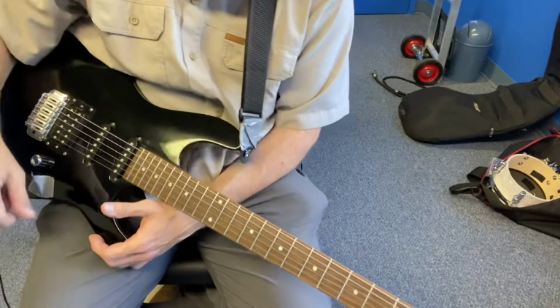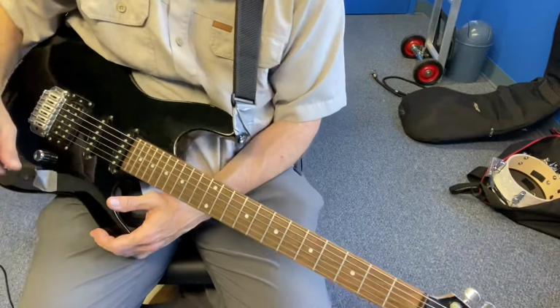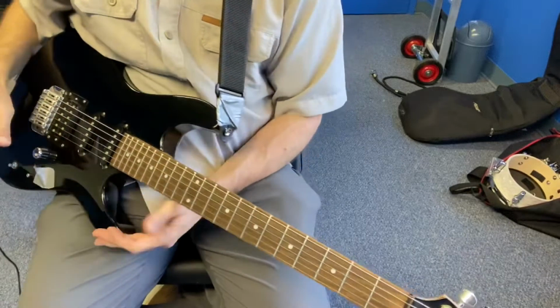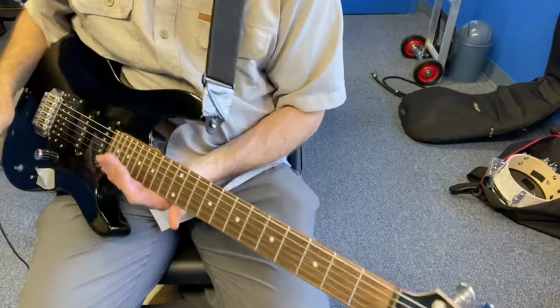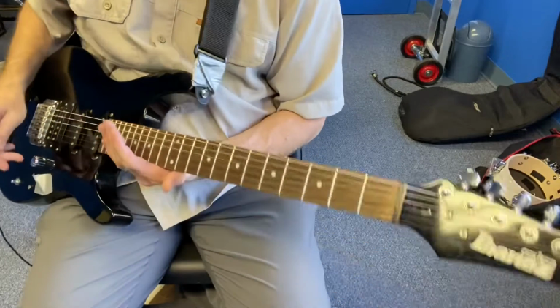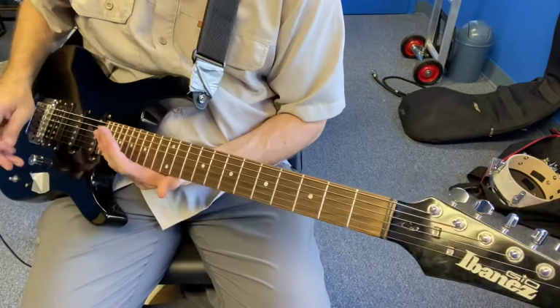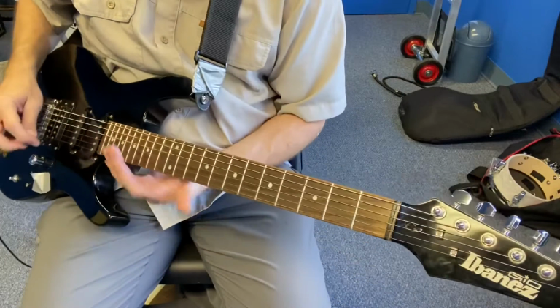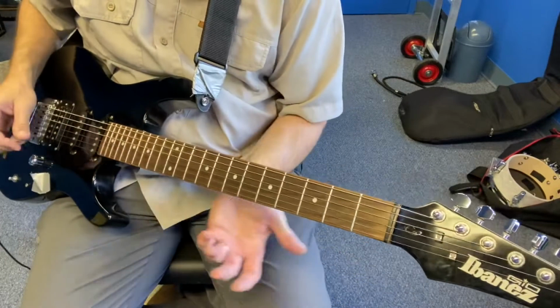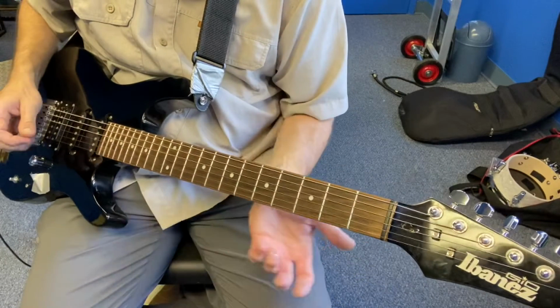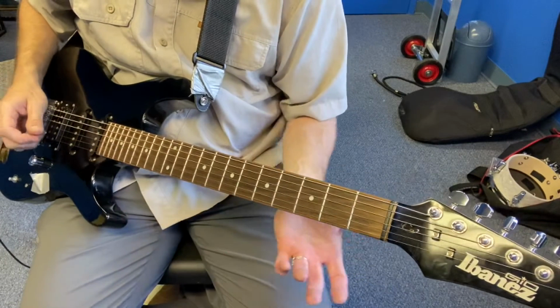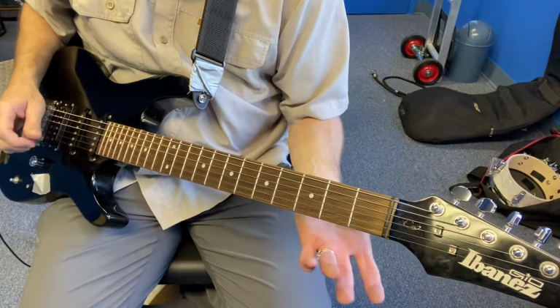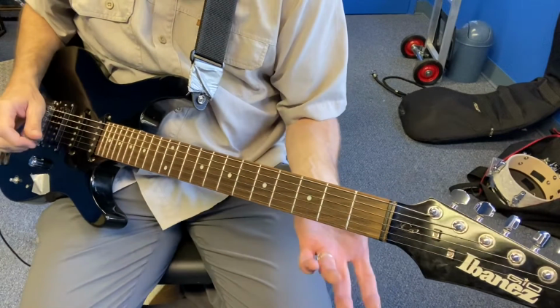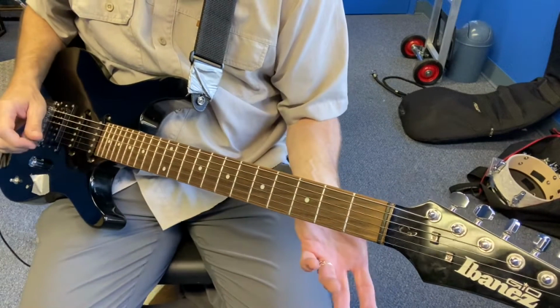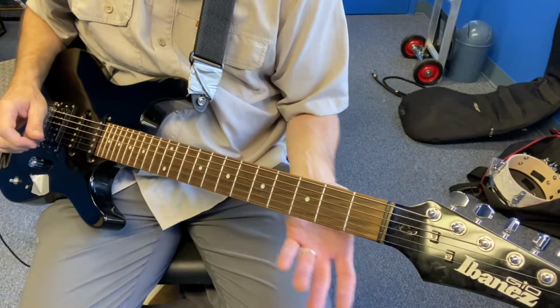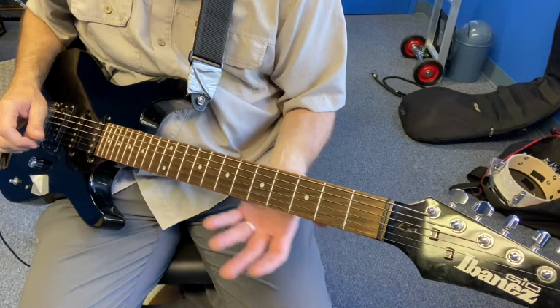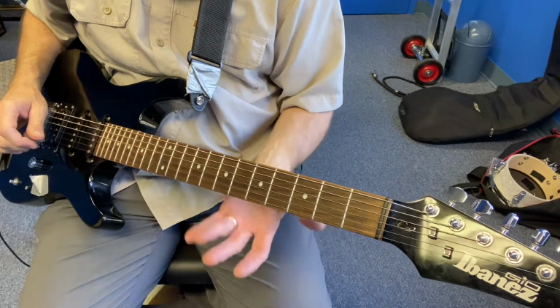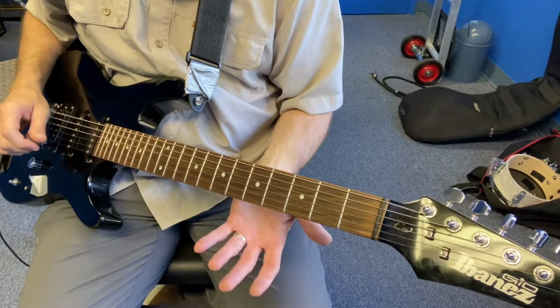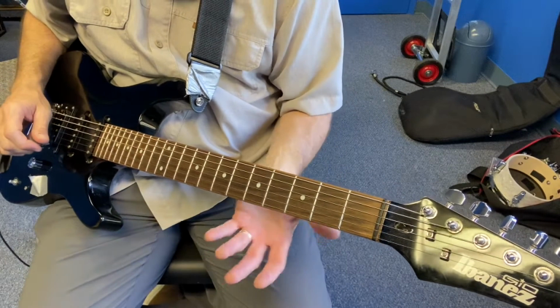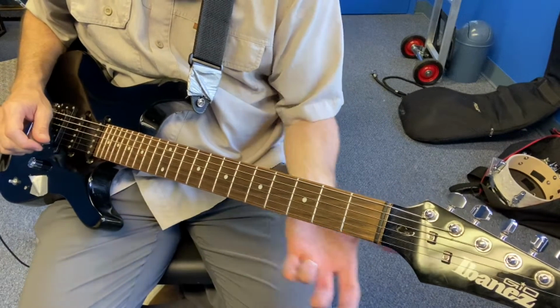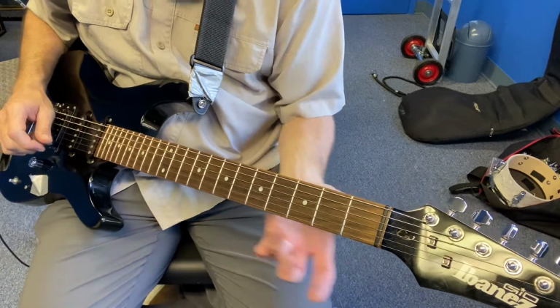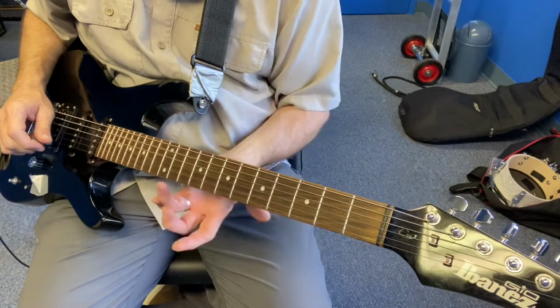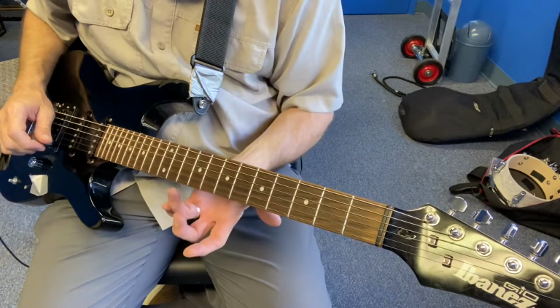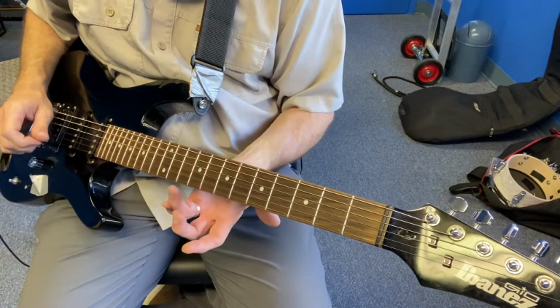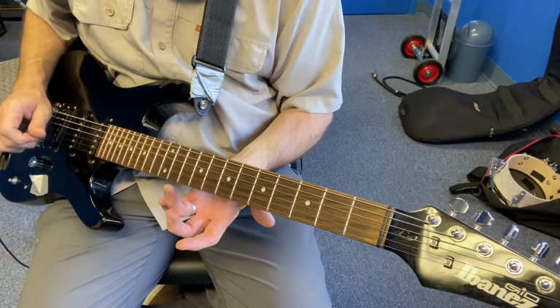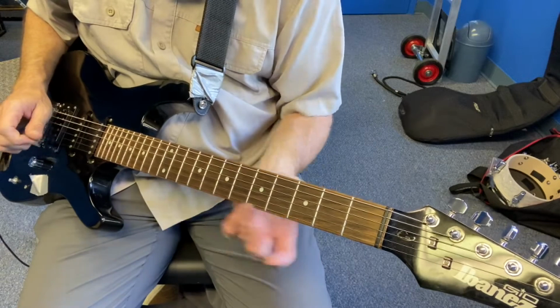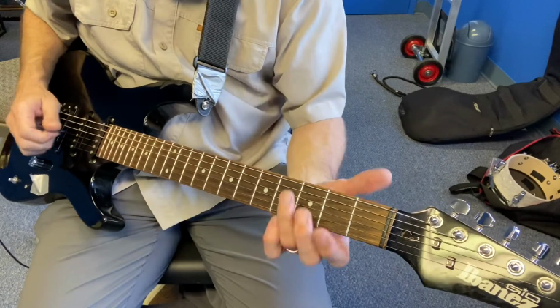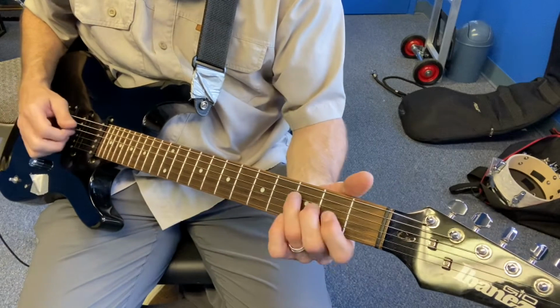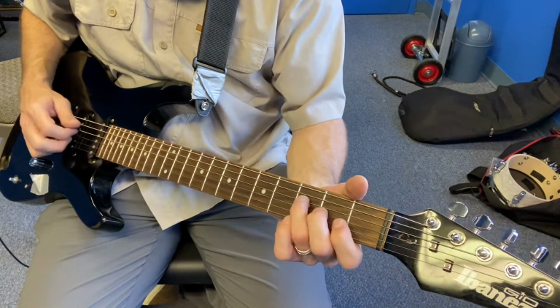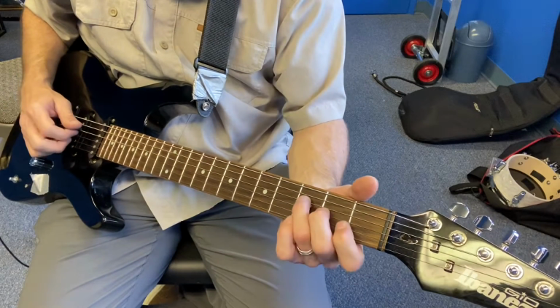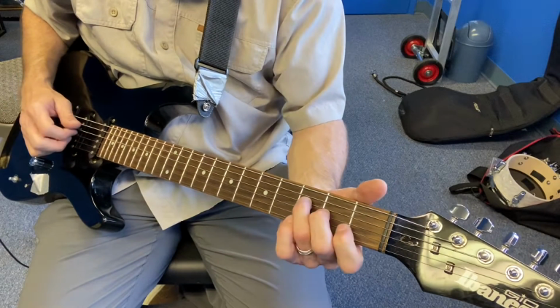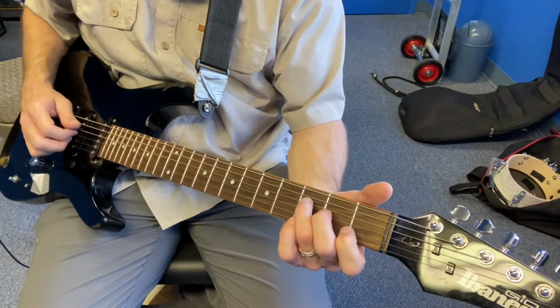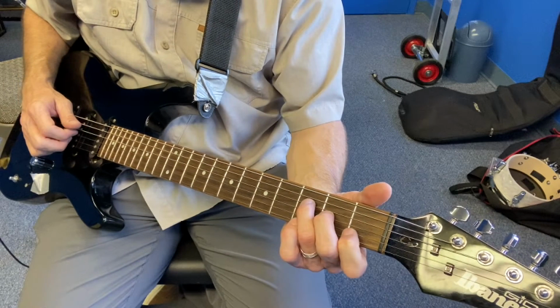All right, some skill building on guitar today. We're going to talk about using certain chord shapes to move up the neck, and it really gives you some options.